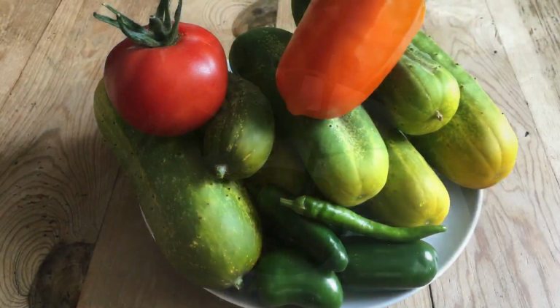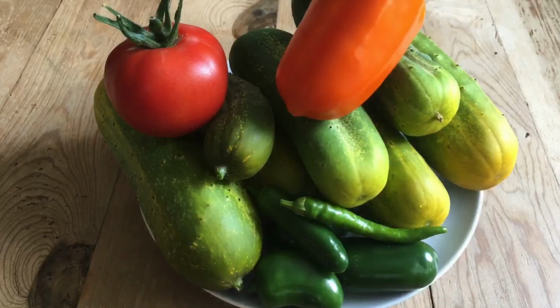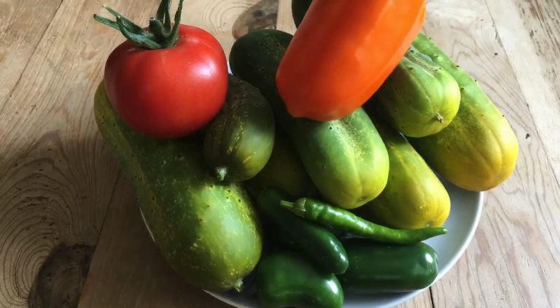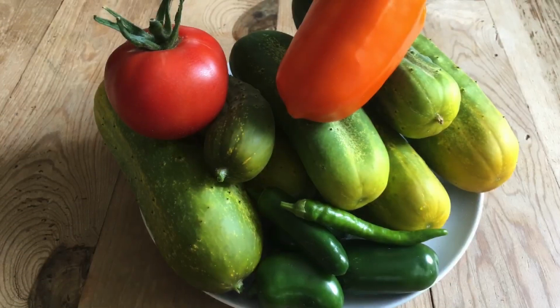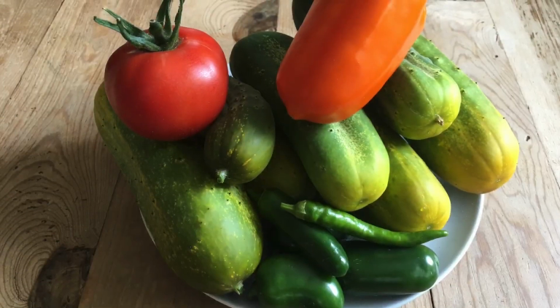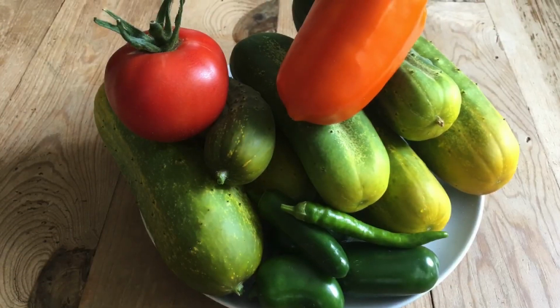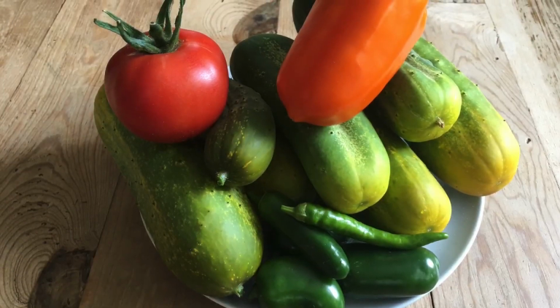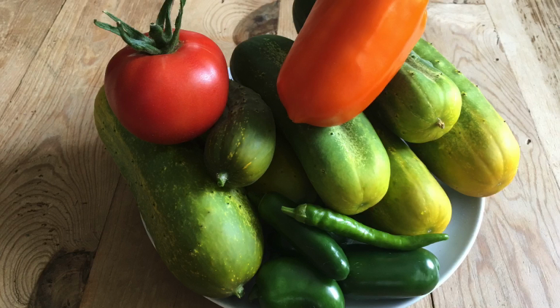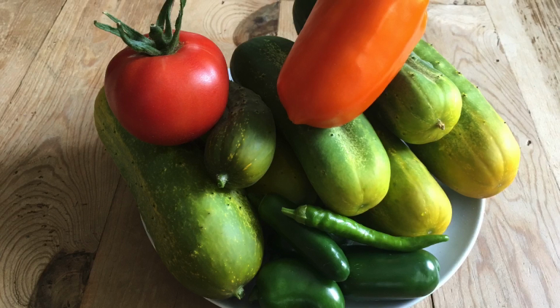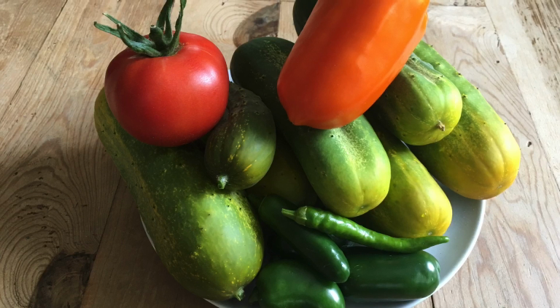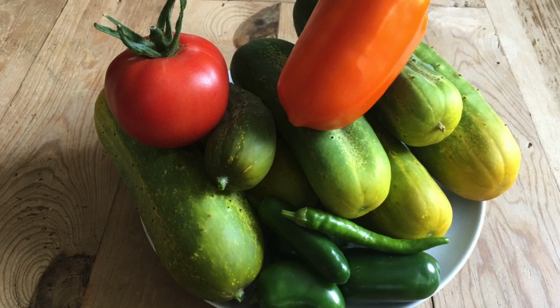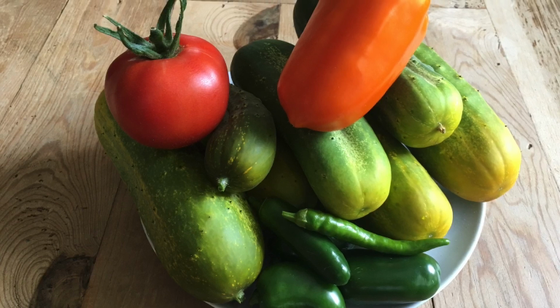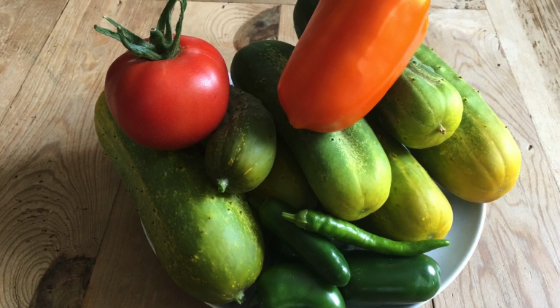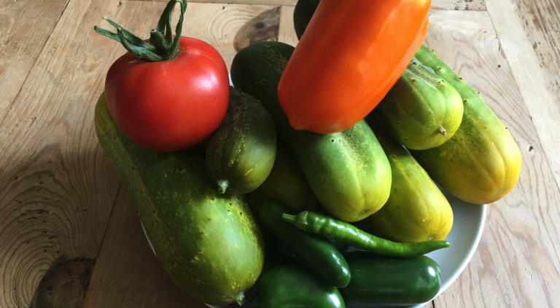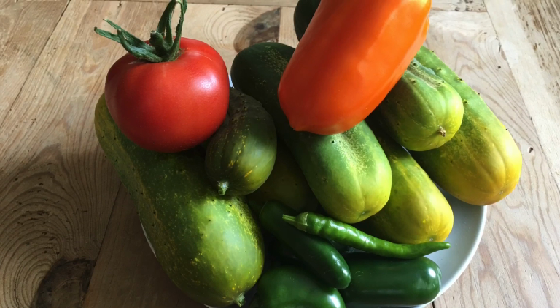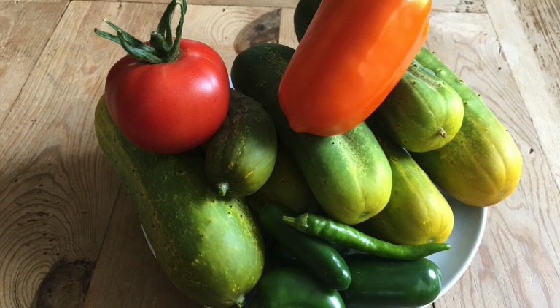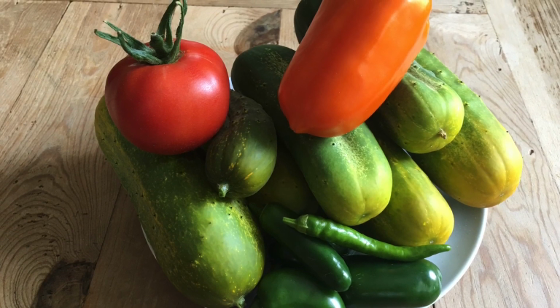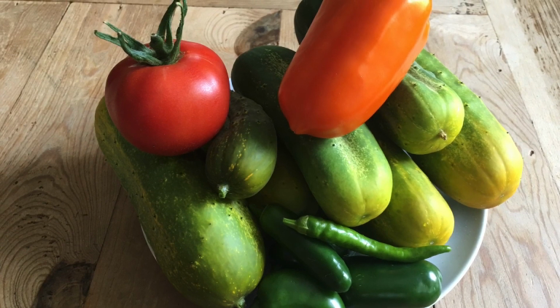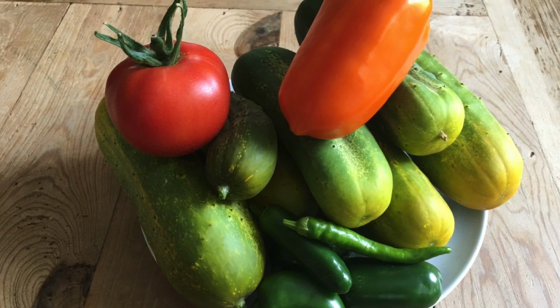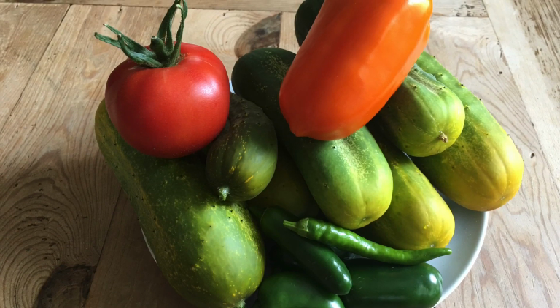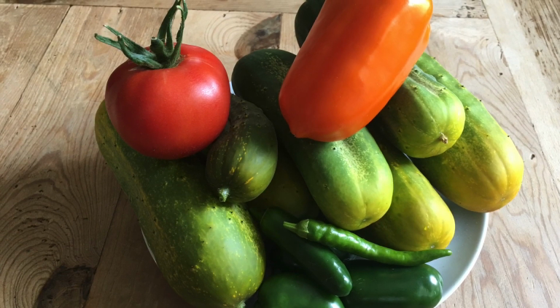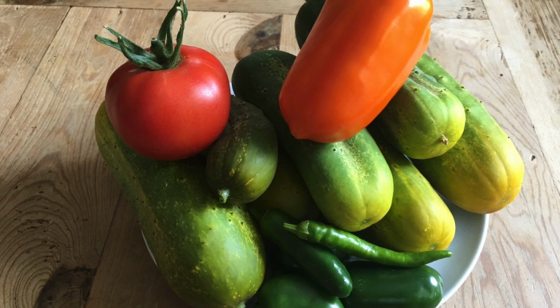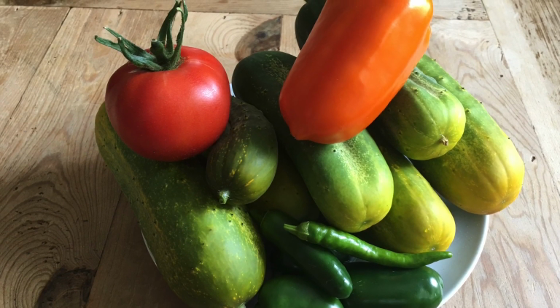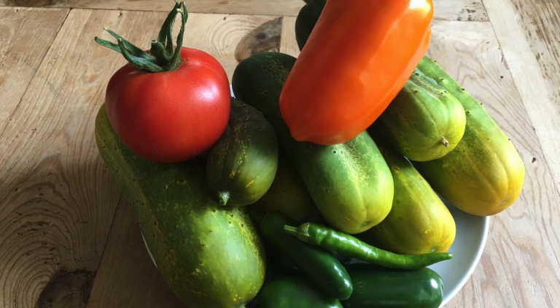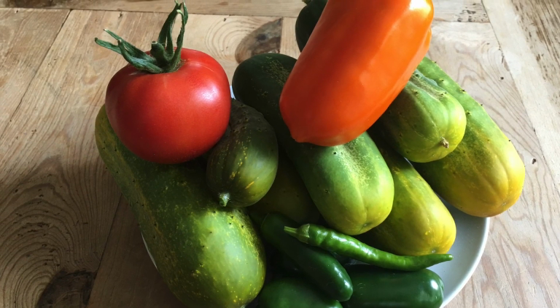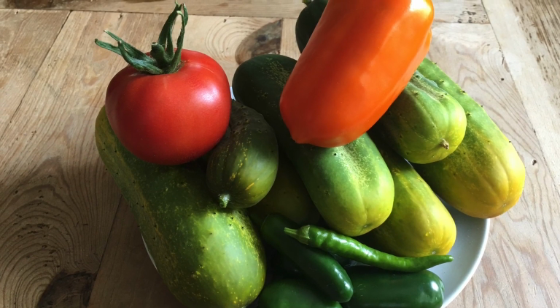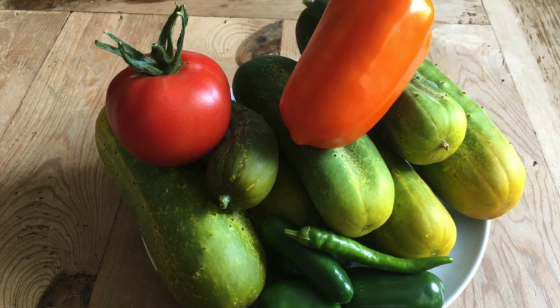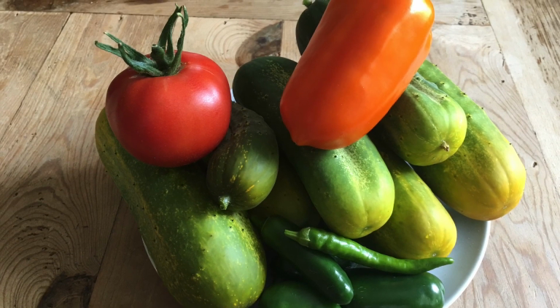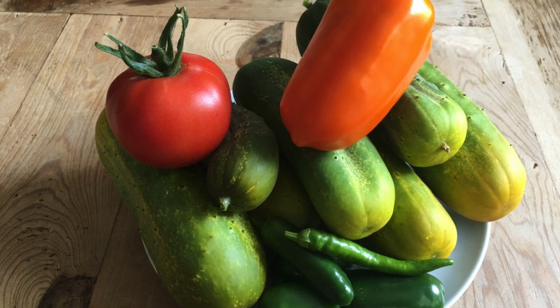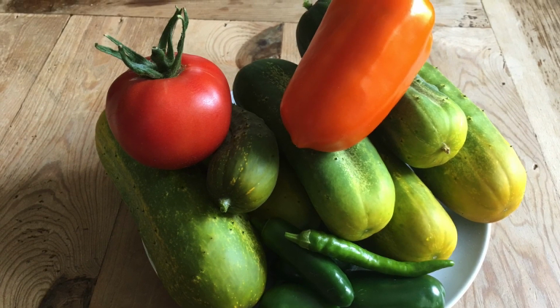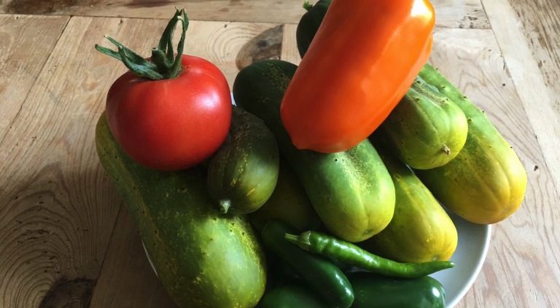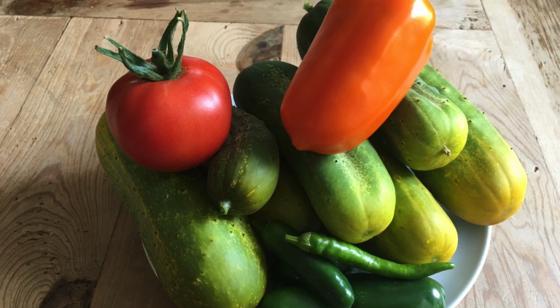It was at this point that my video died. So here's the plate of food I got — see you next week.